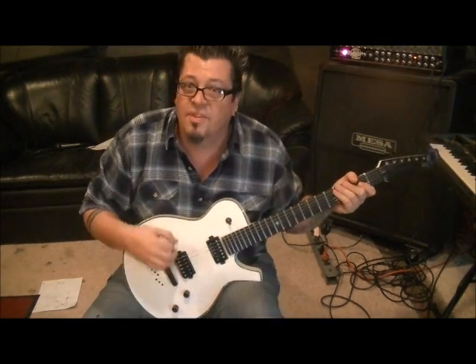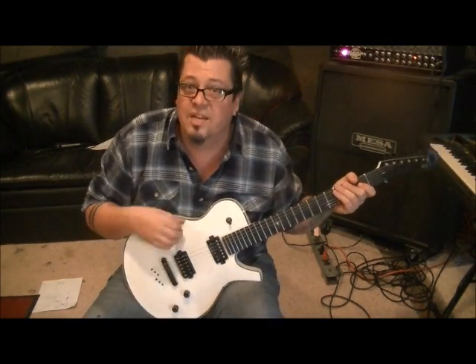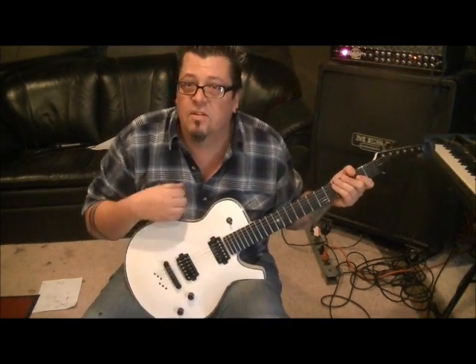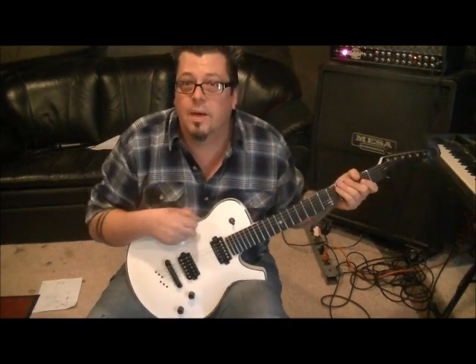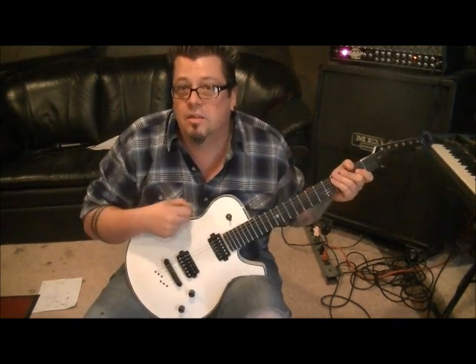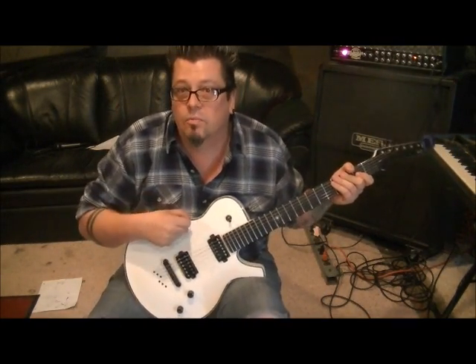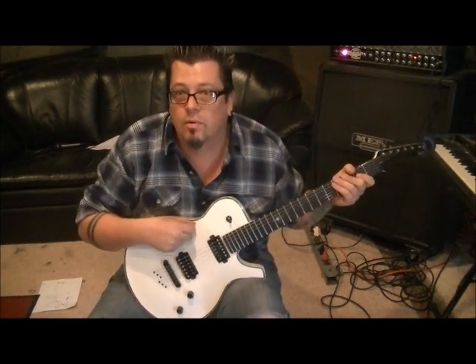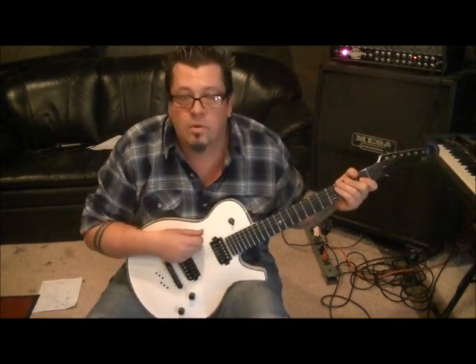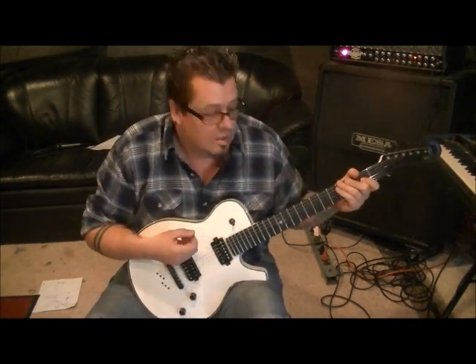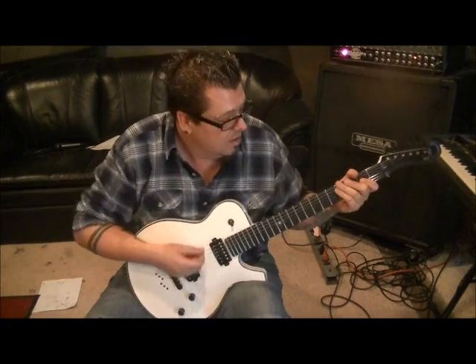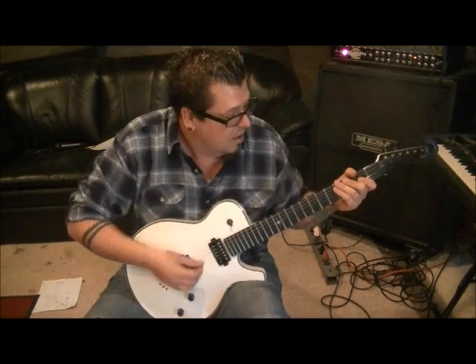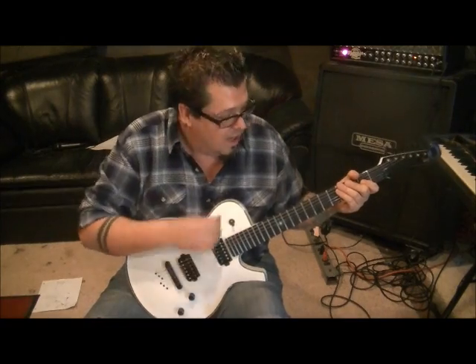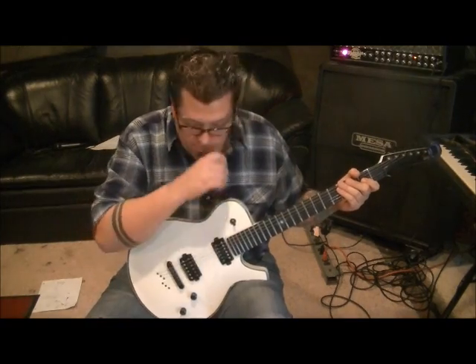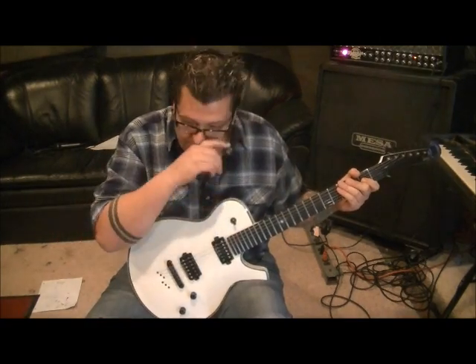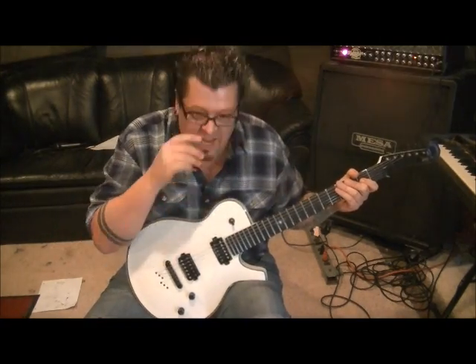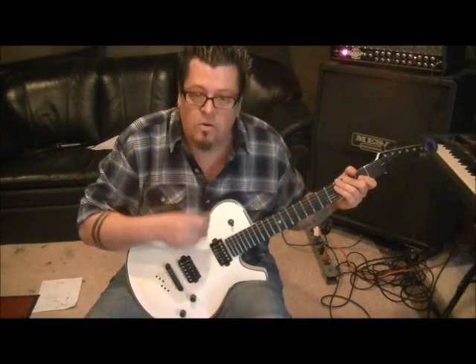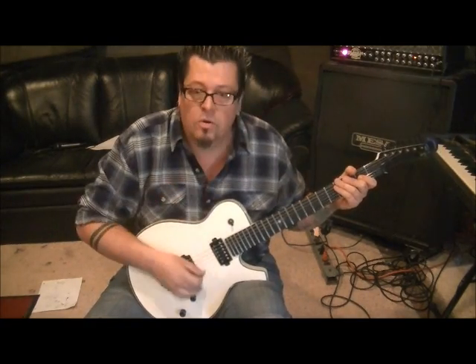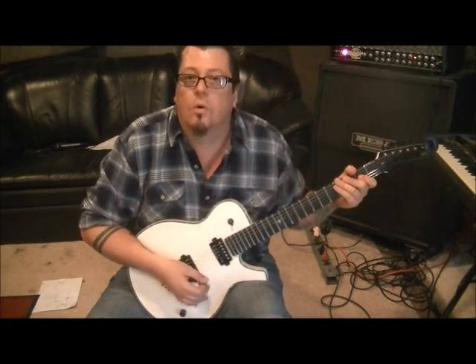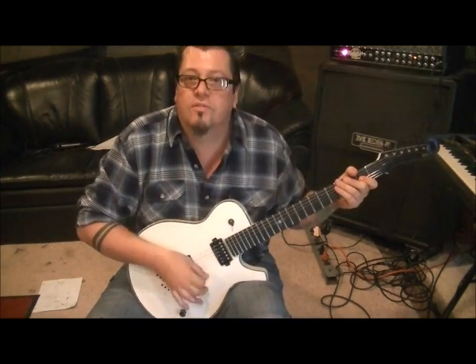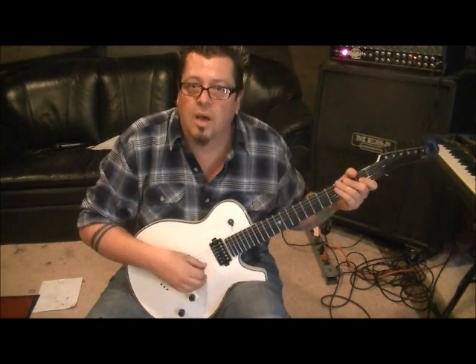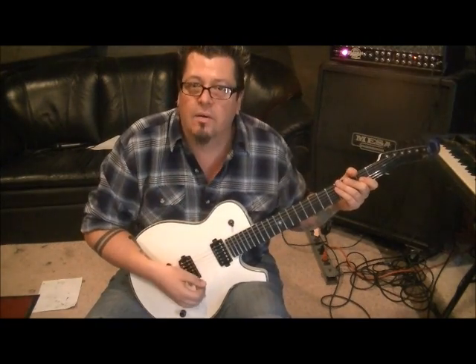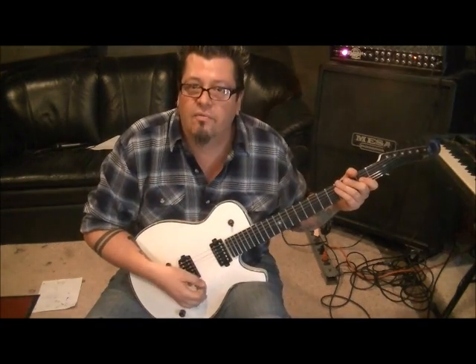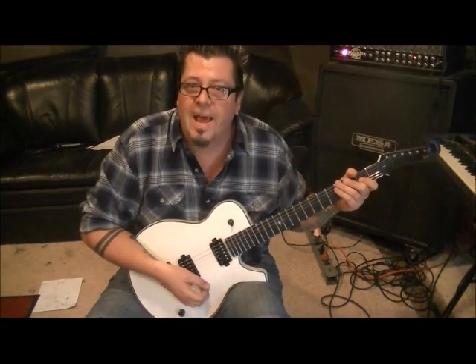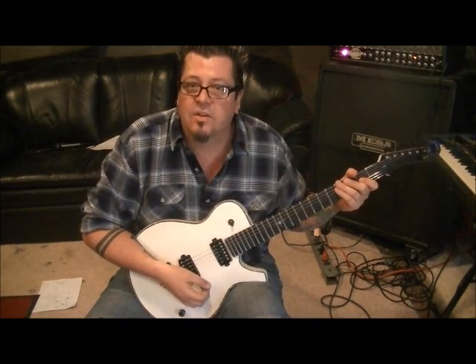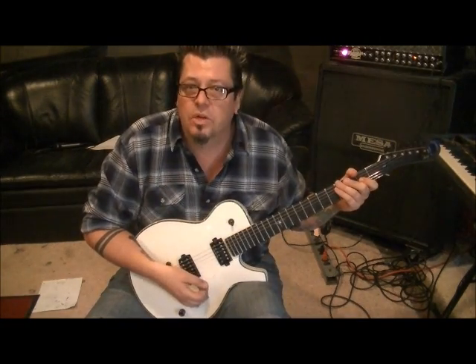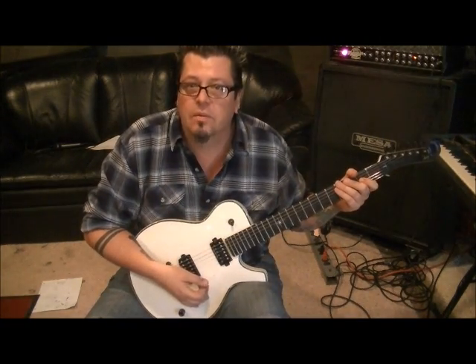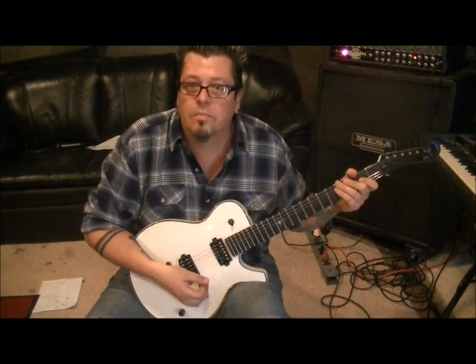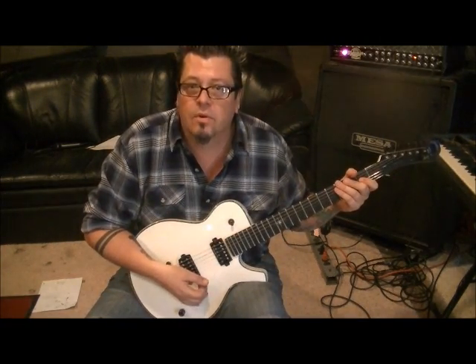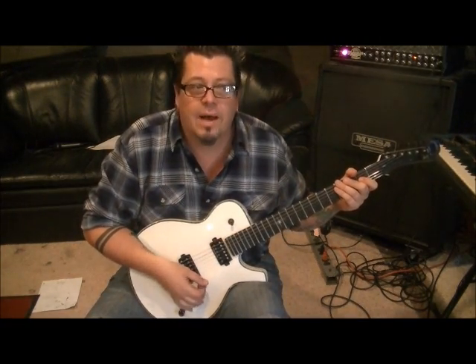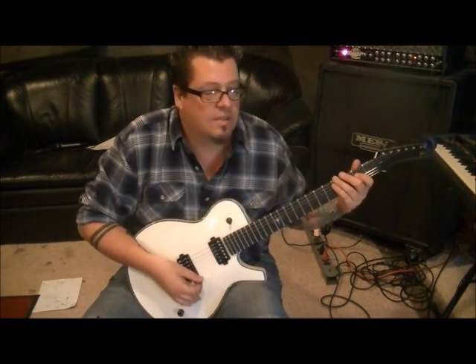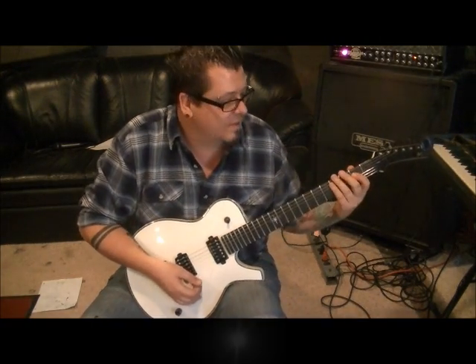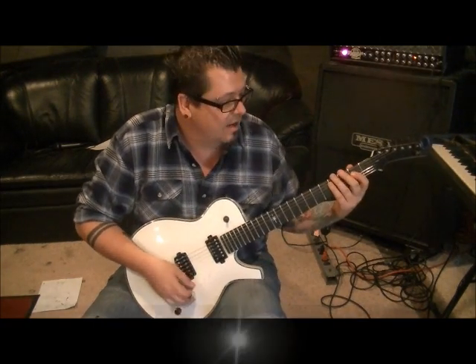Nothing easy about this riff. It's not standard — it's flat tuning, so a half step down.